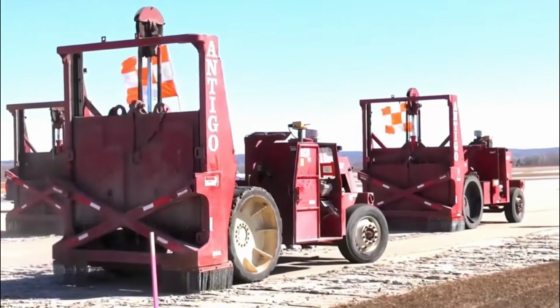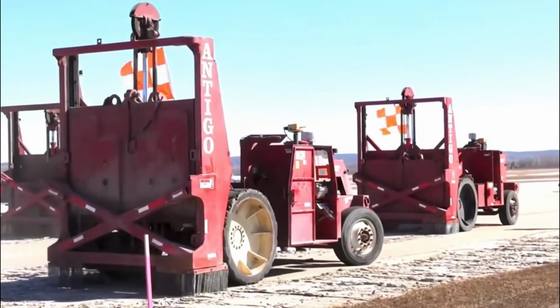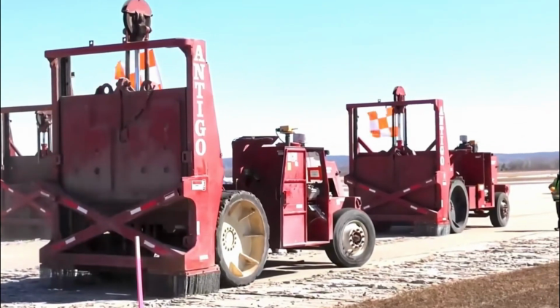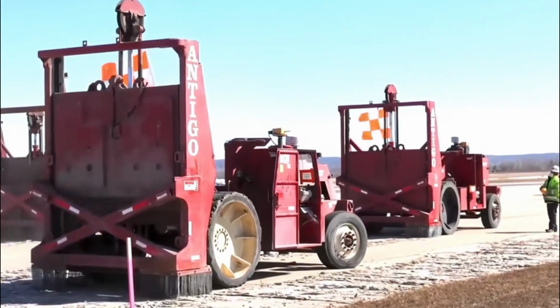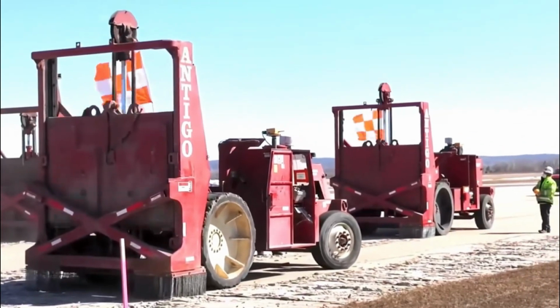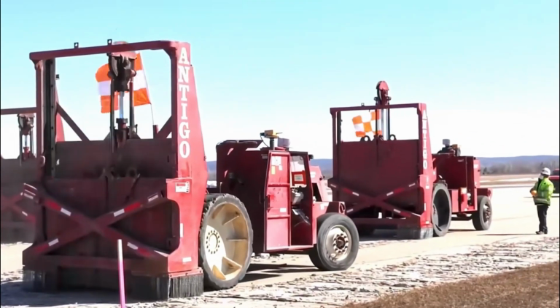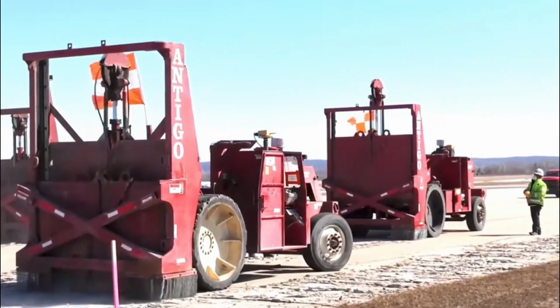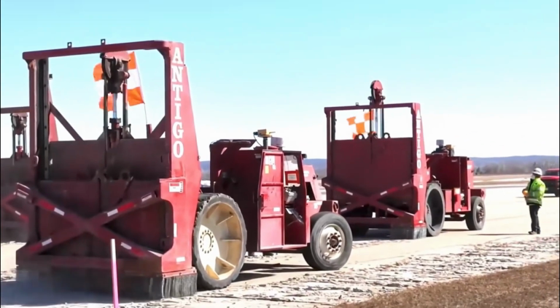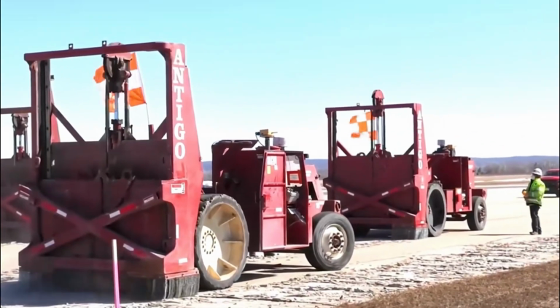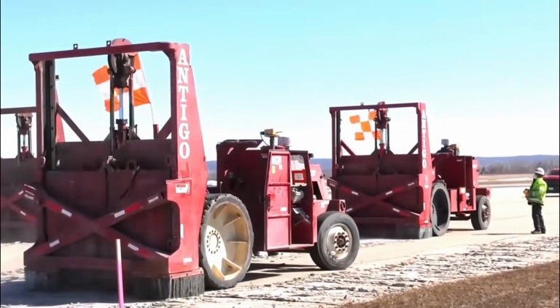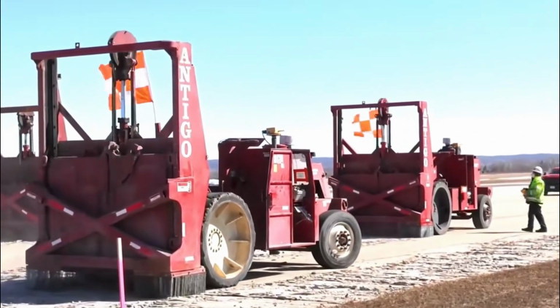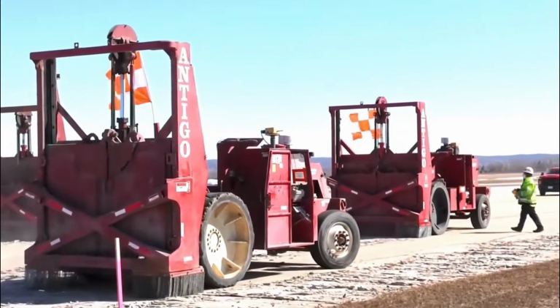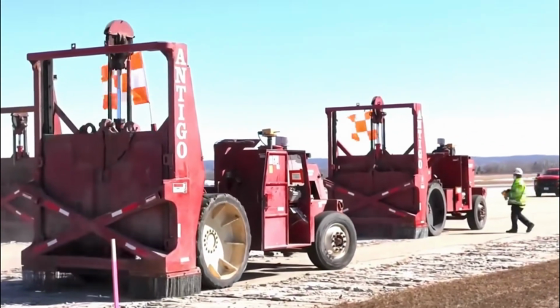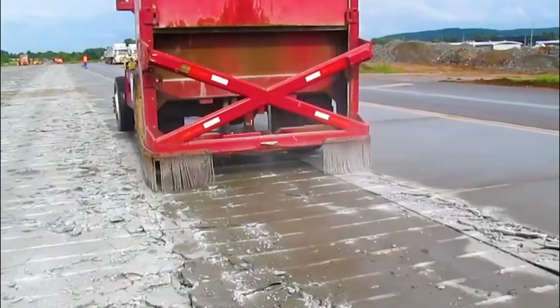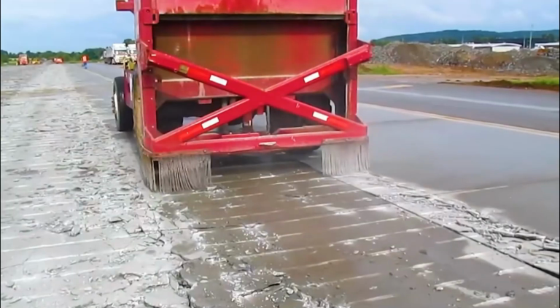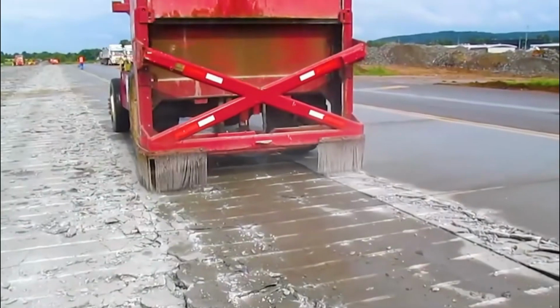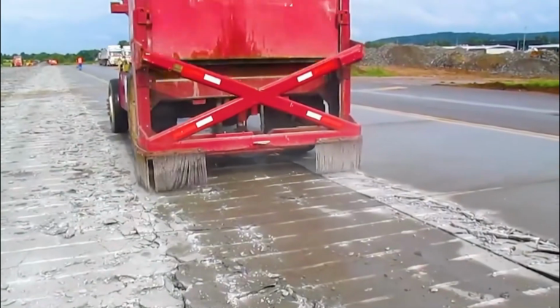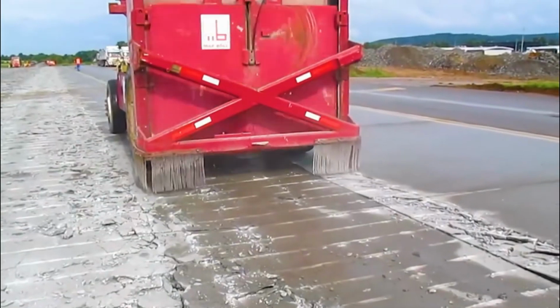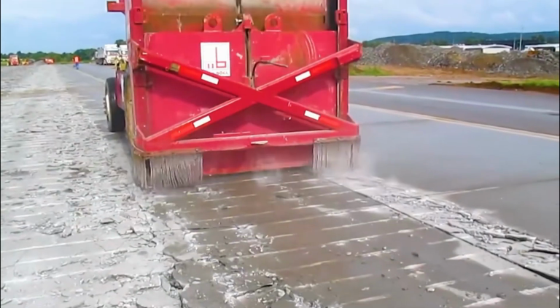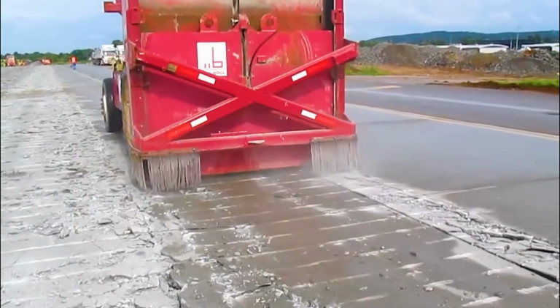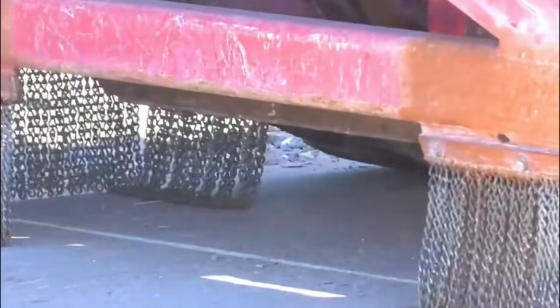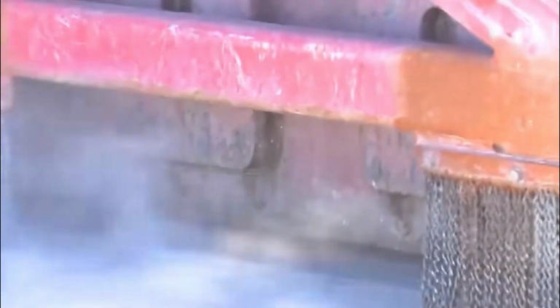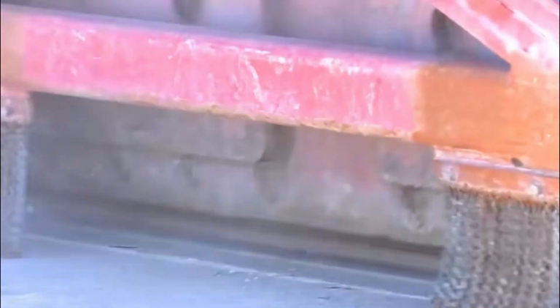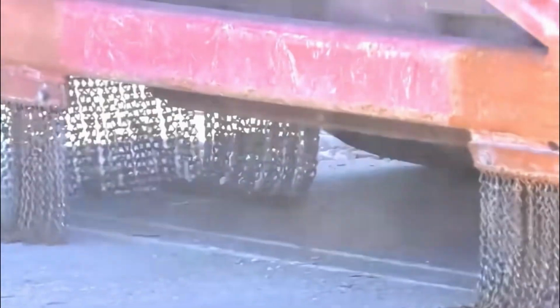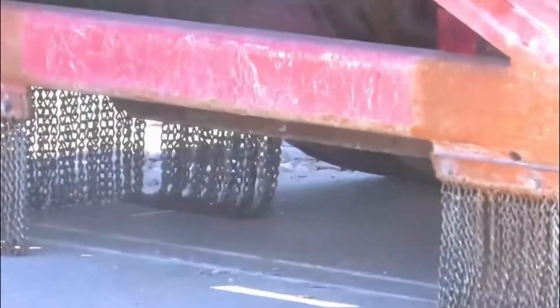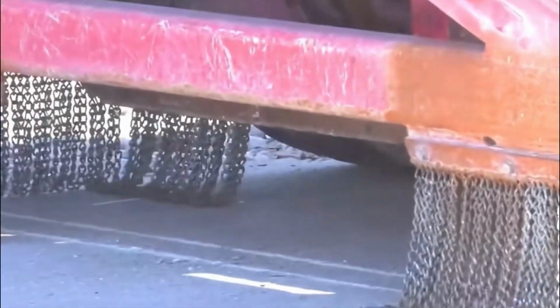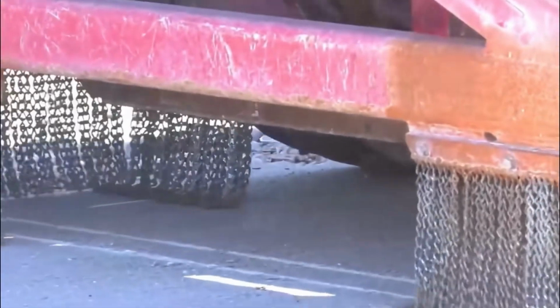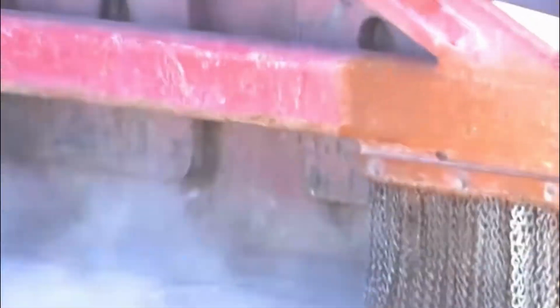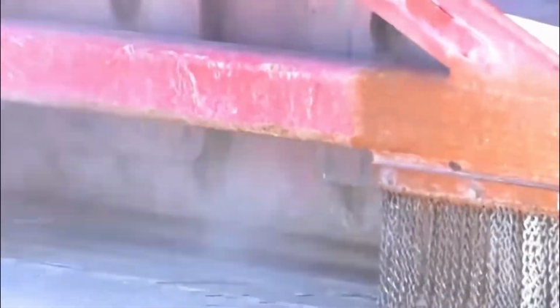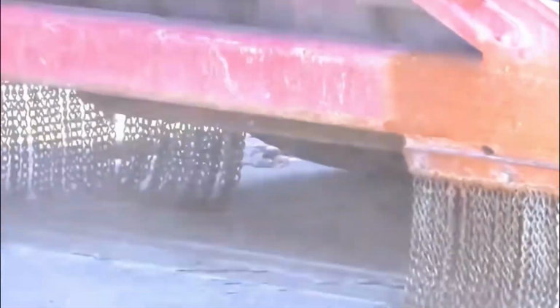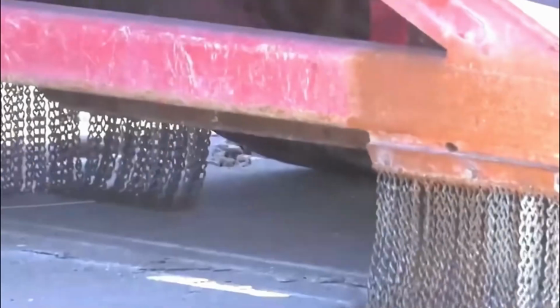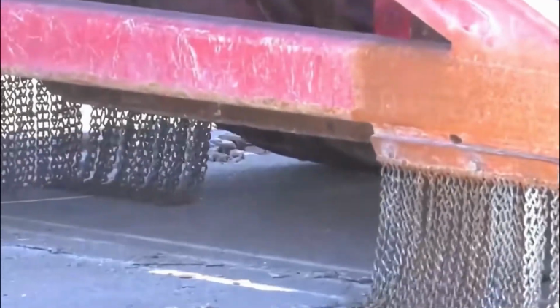In one day, the machine can break 7,000 square meters of road surface. This machine, along with another, is known as the road-breaking duo.